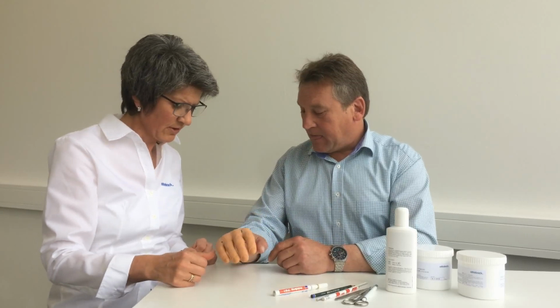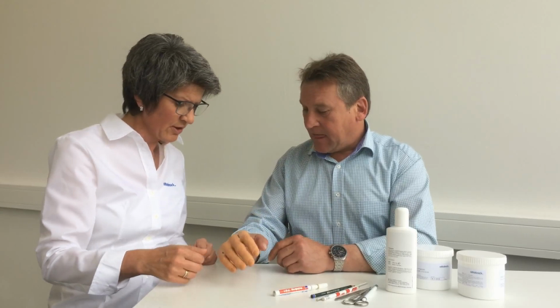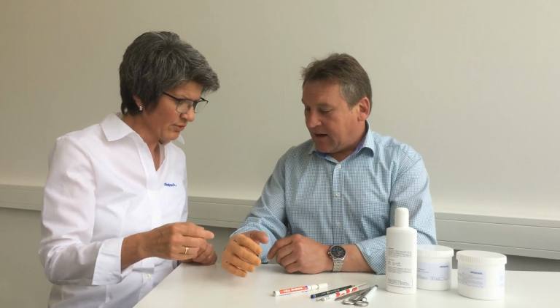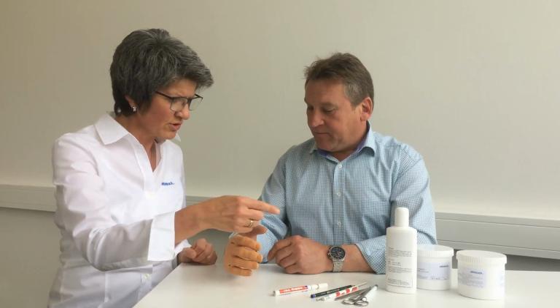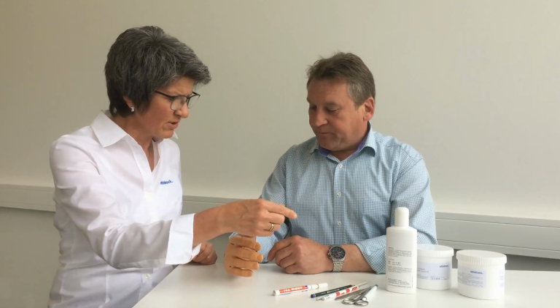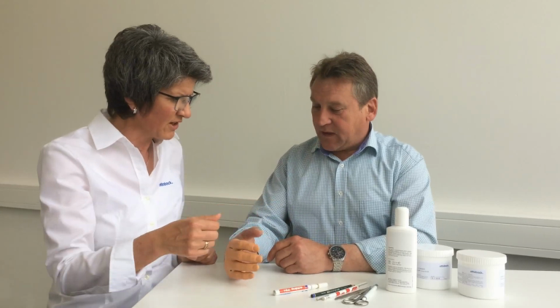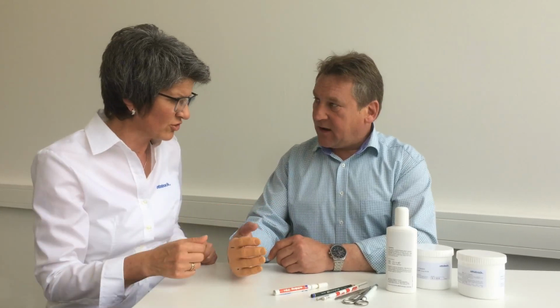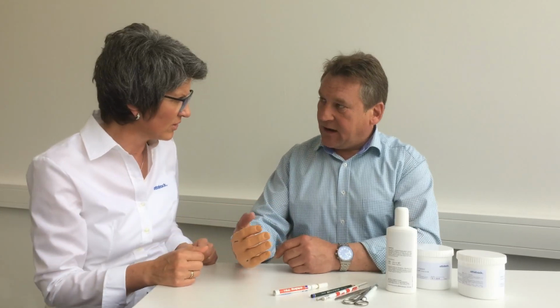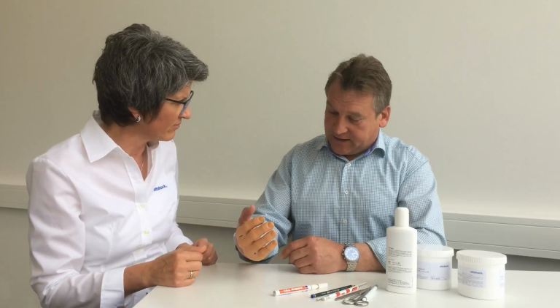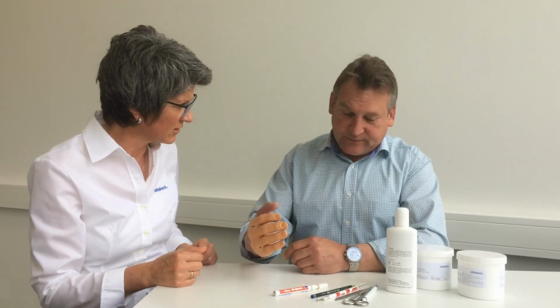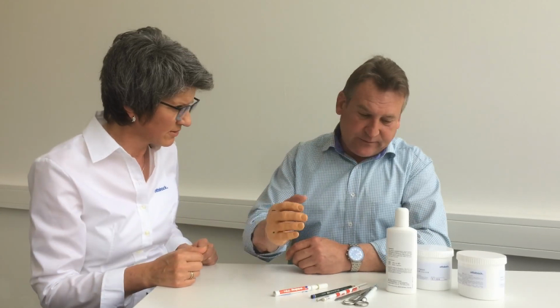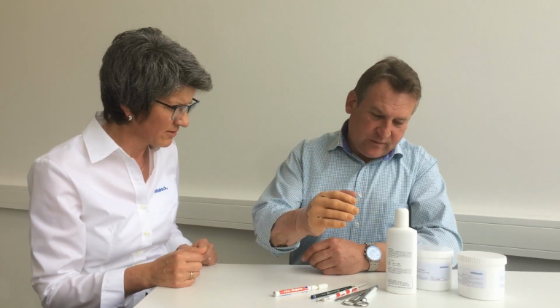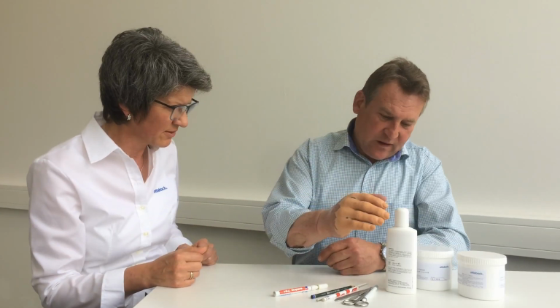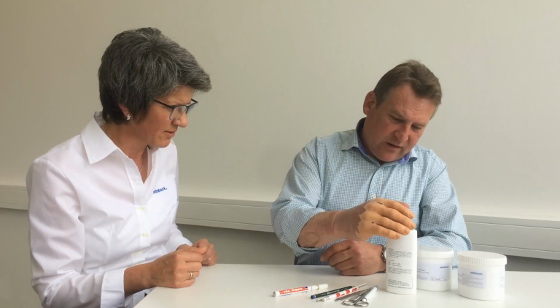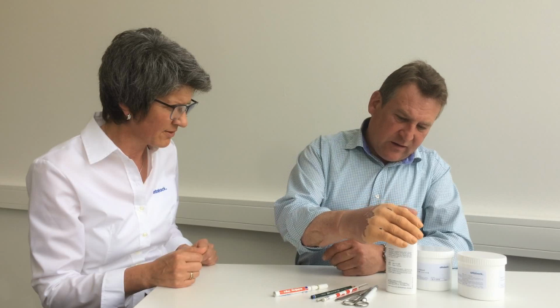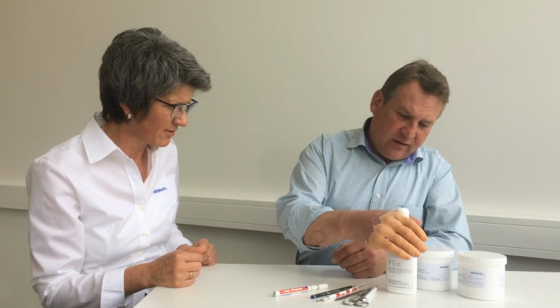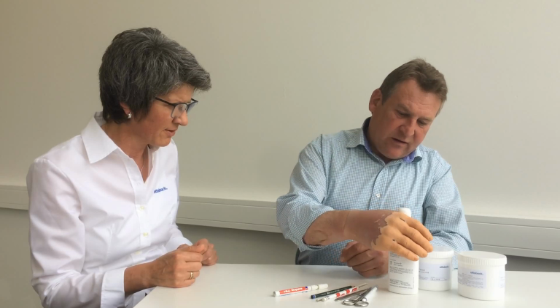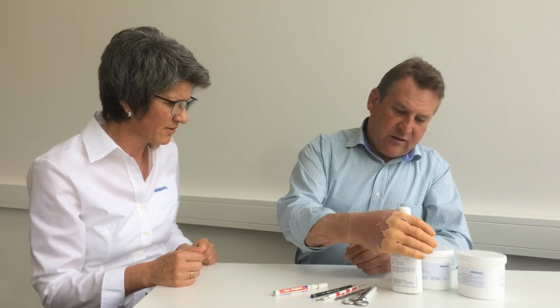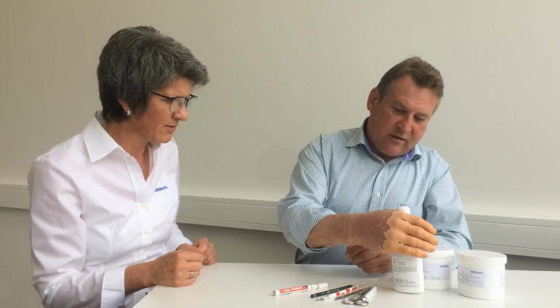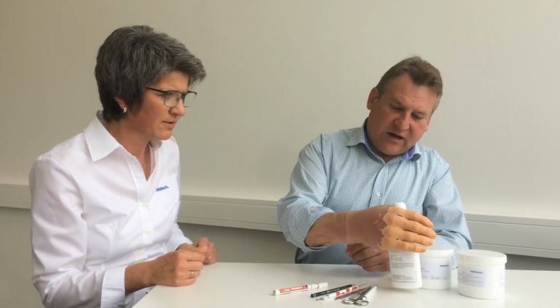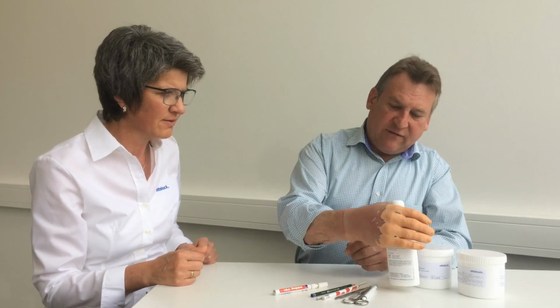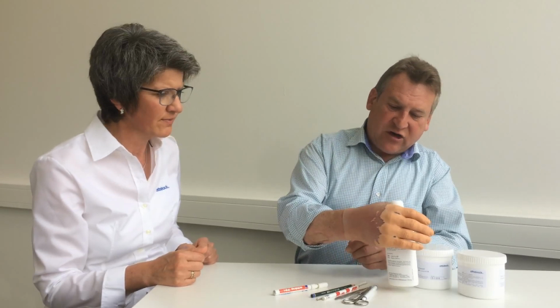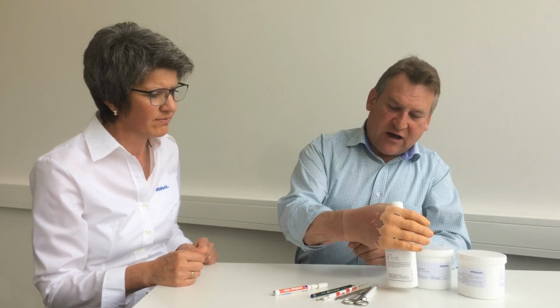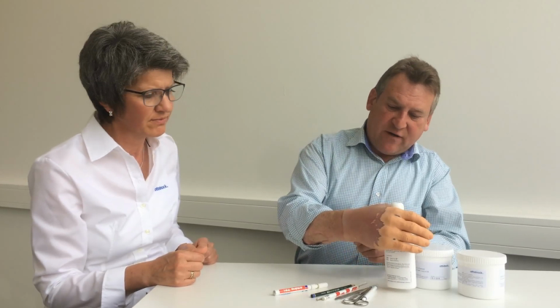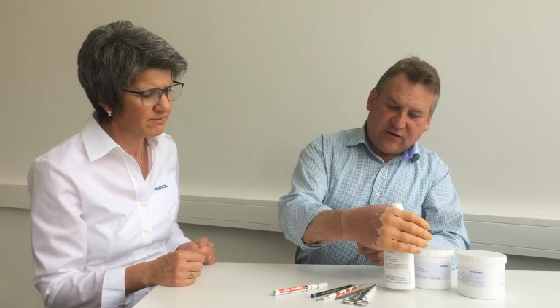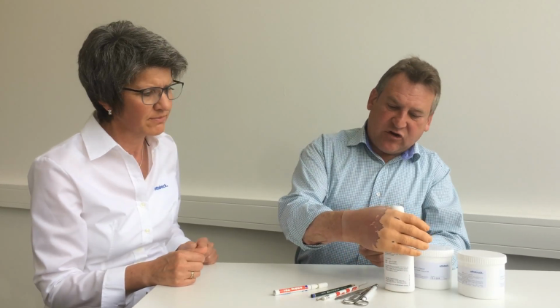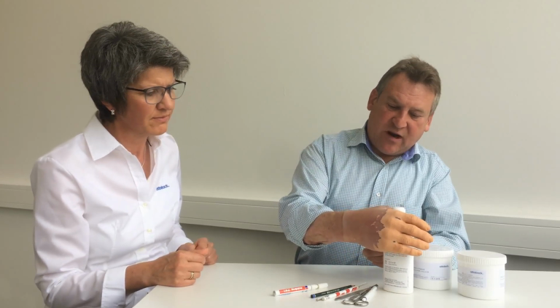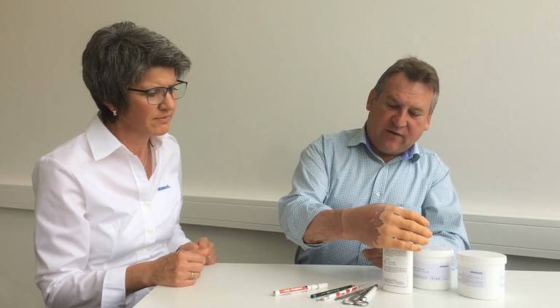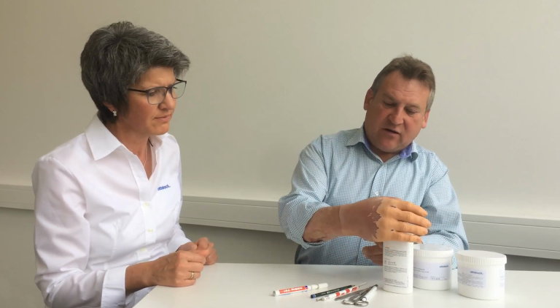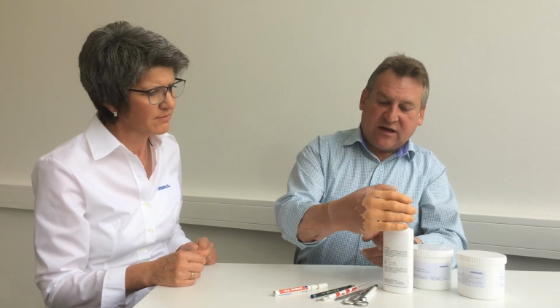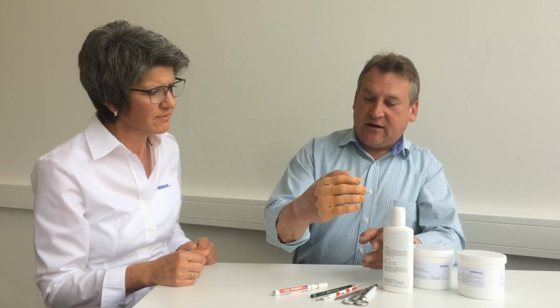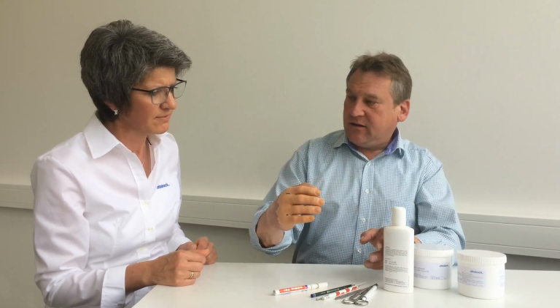Please try gripping the bottle. I can grip the bottle, but it slips out of my hand a bit.